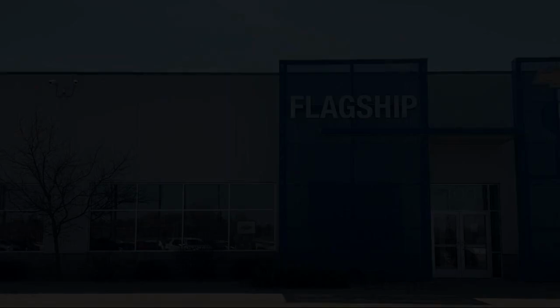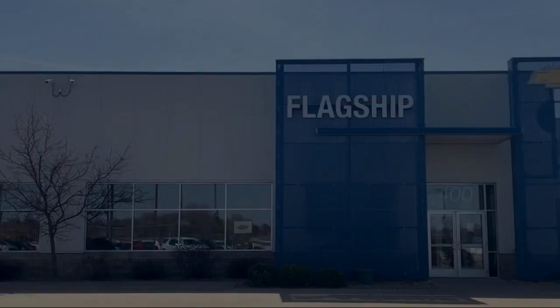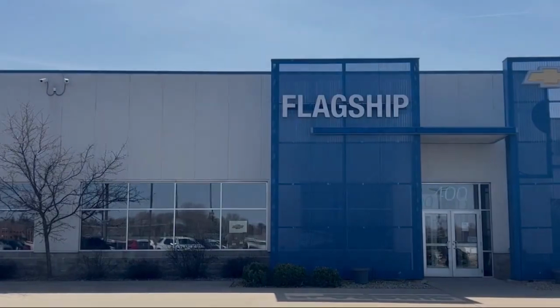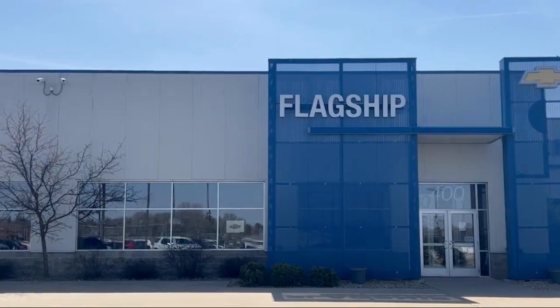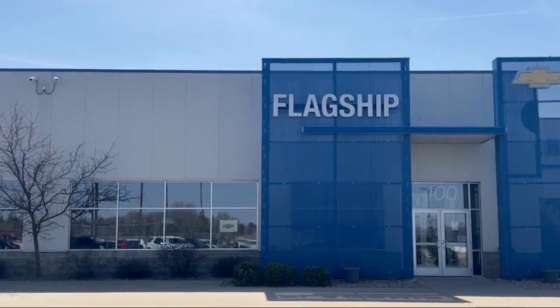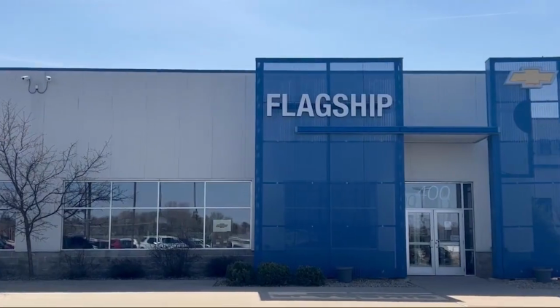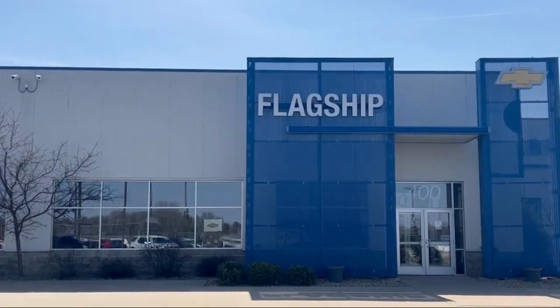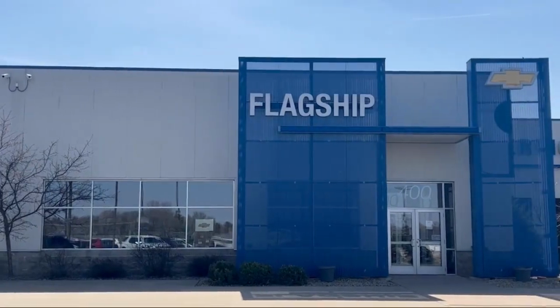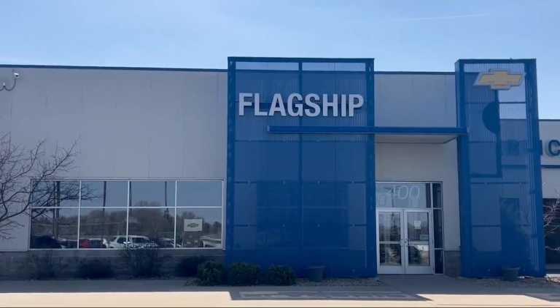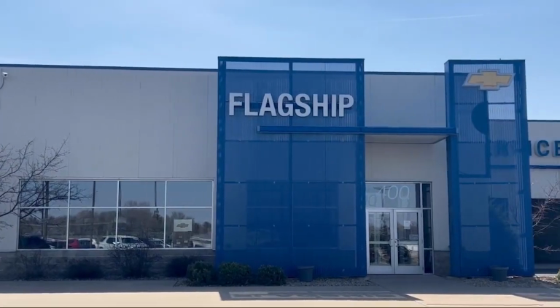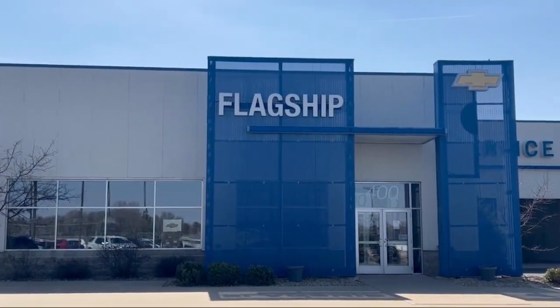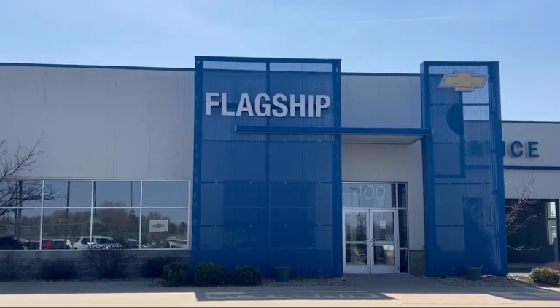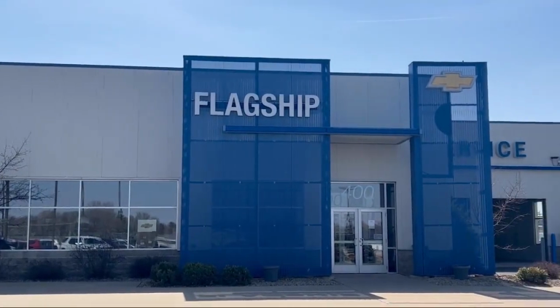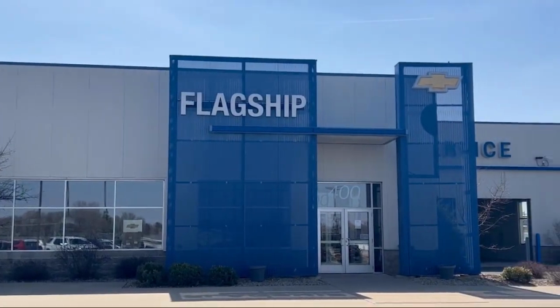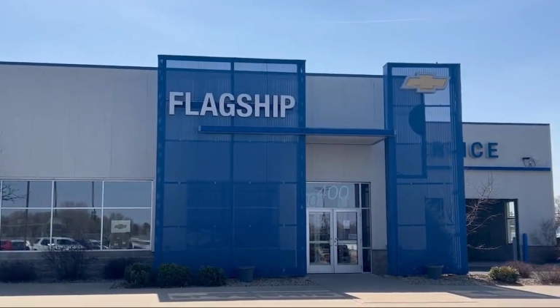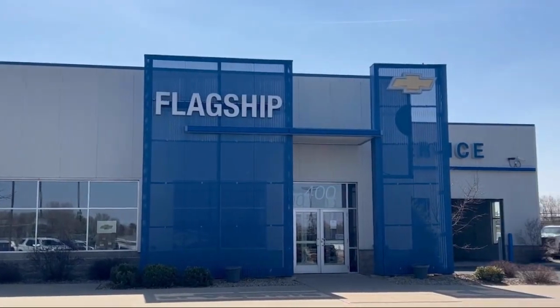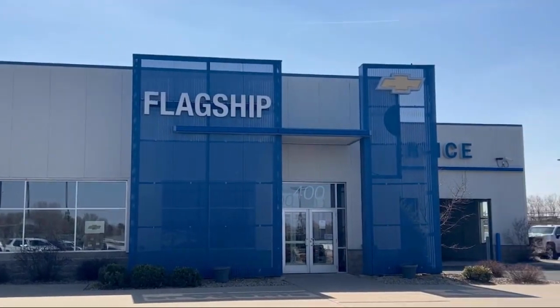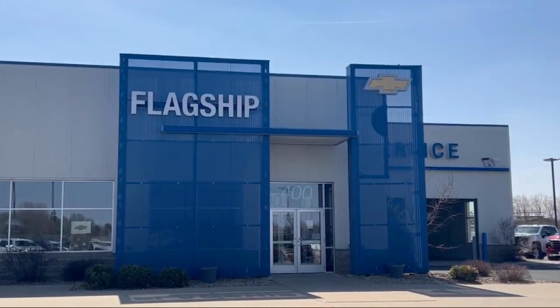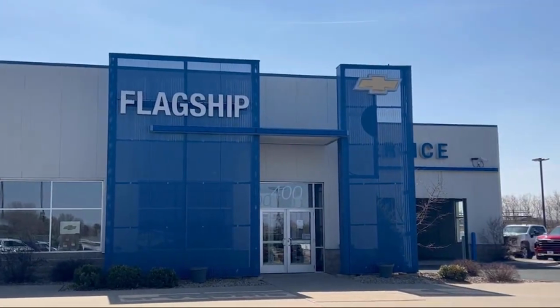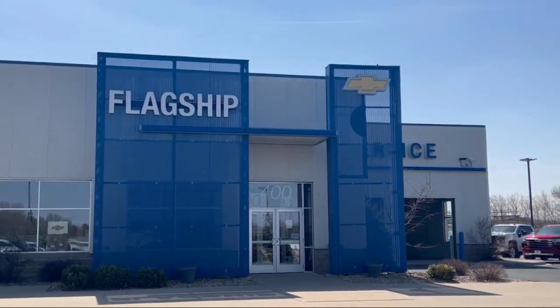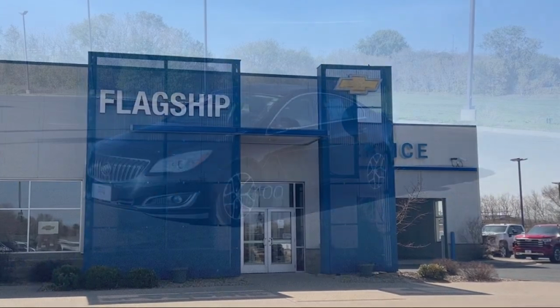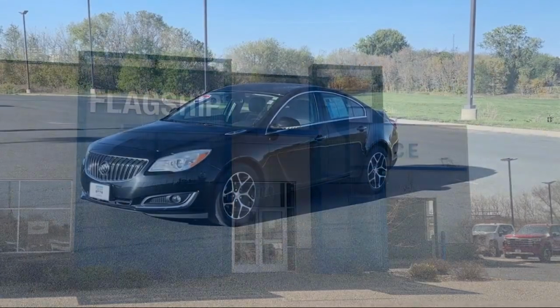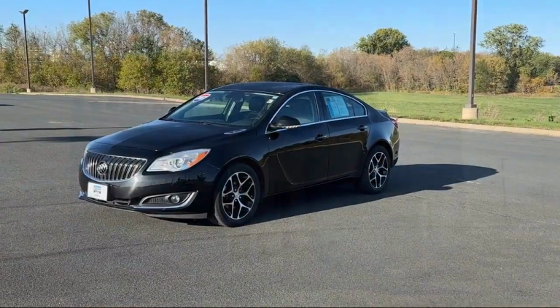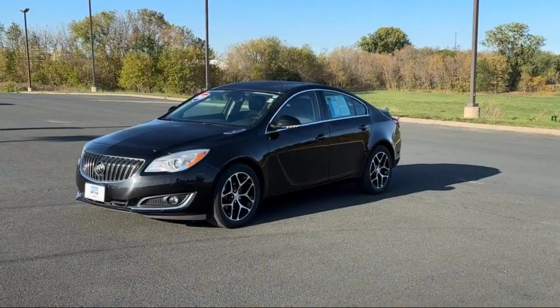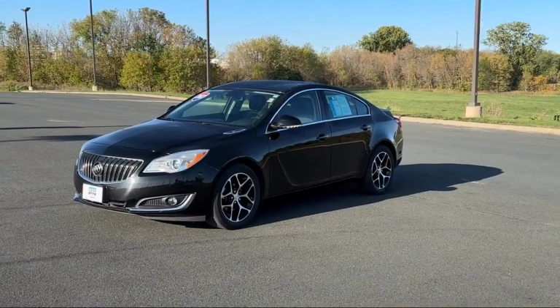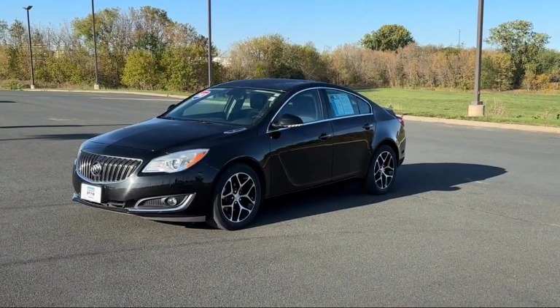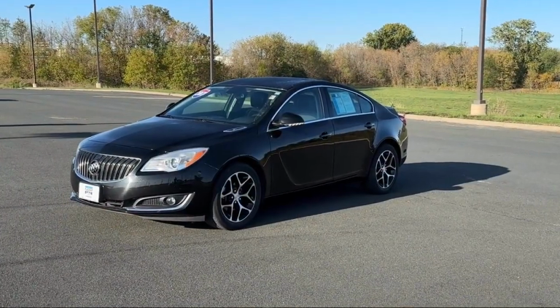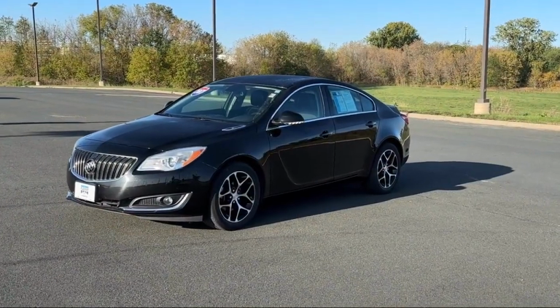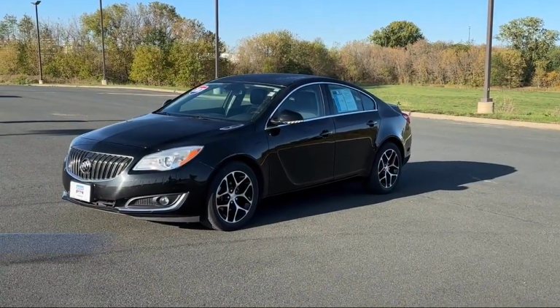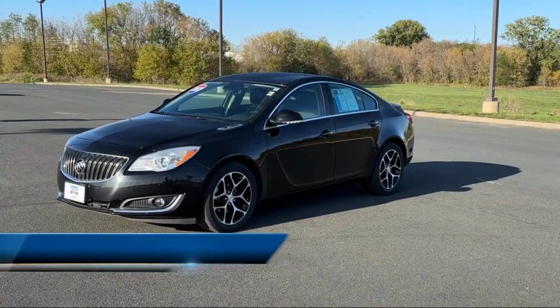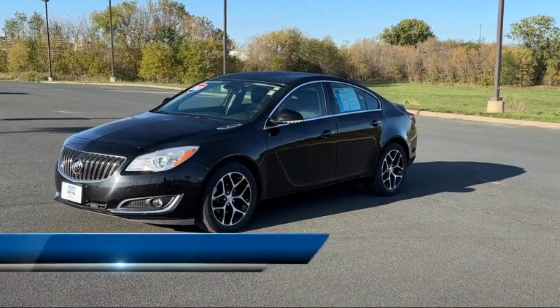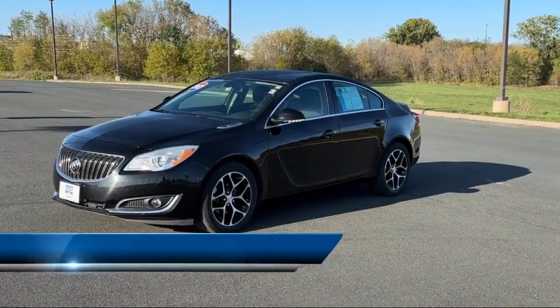Welcome to Flagship Chevrolet, and here's a look at one of our great vehicles from our inventory.